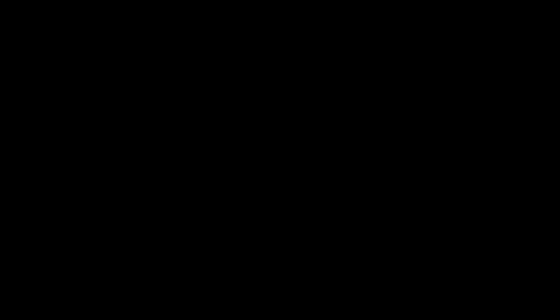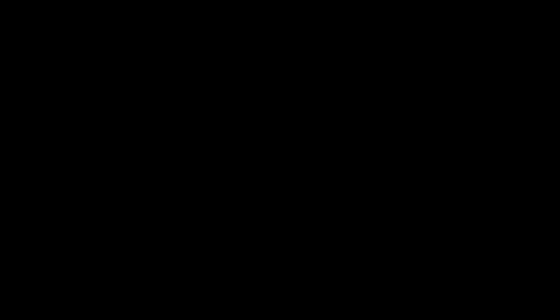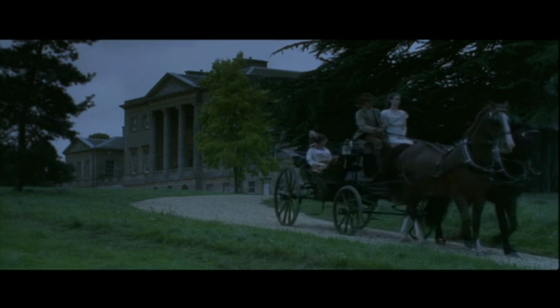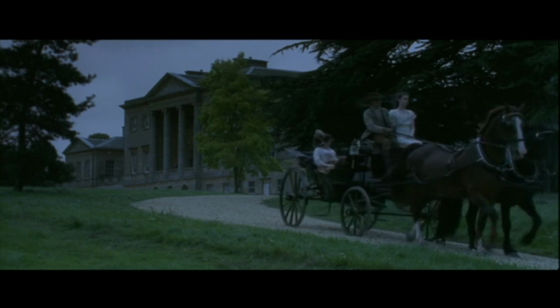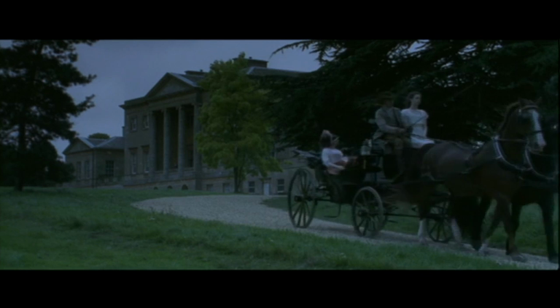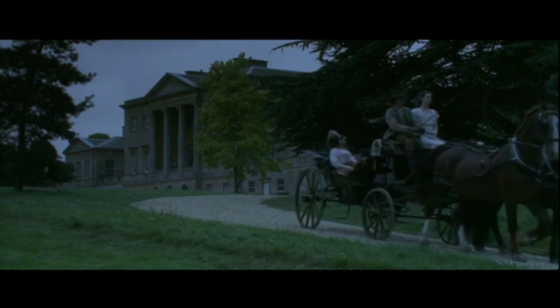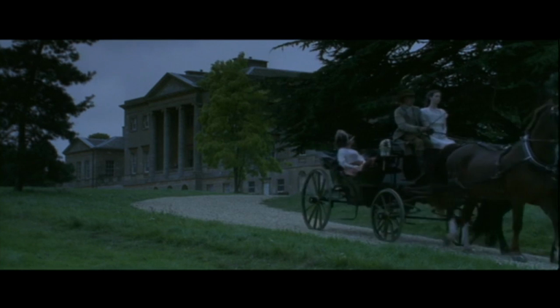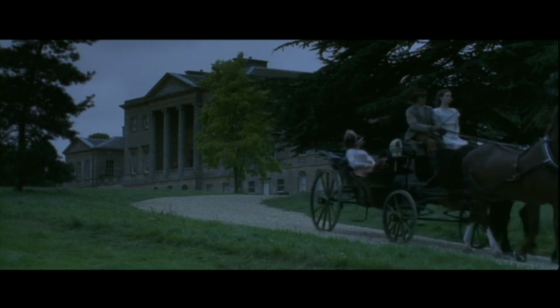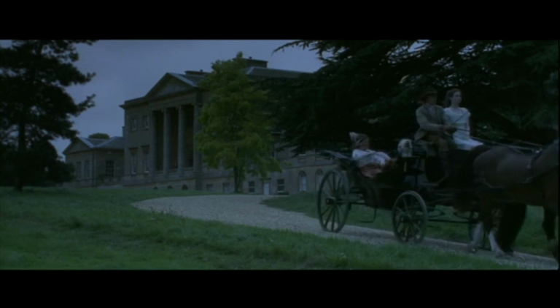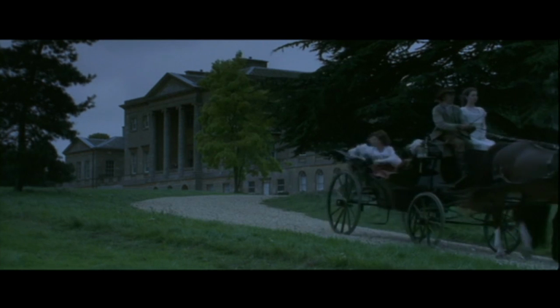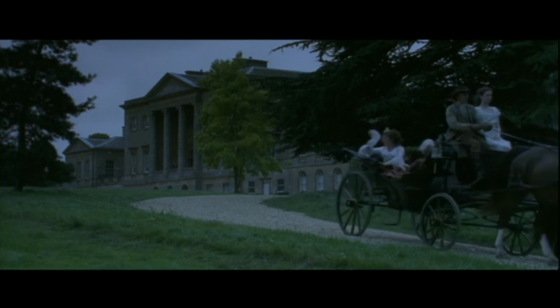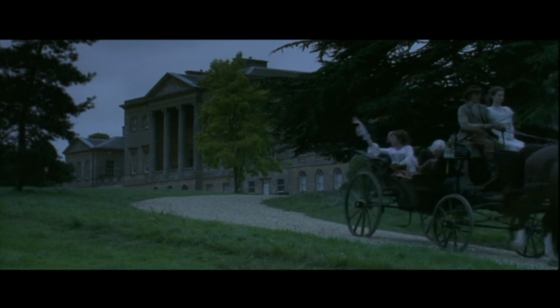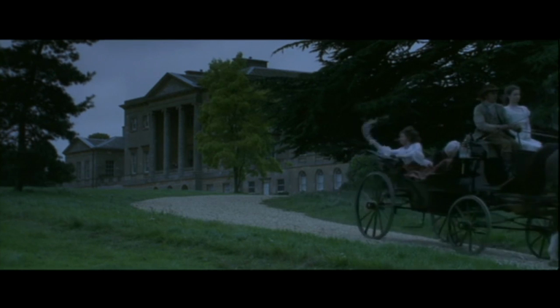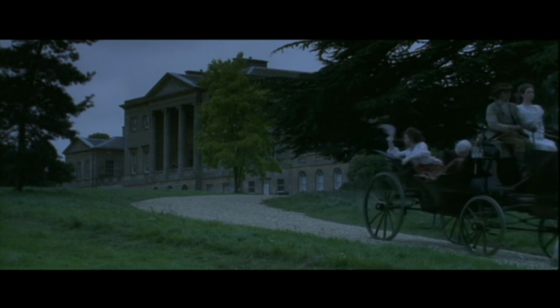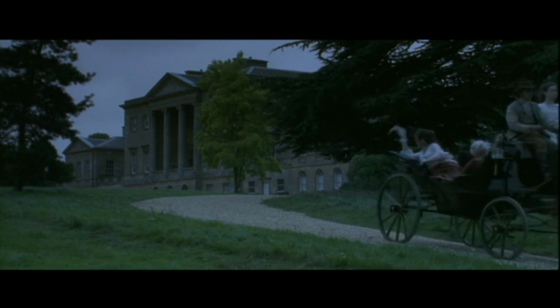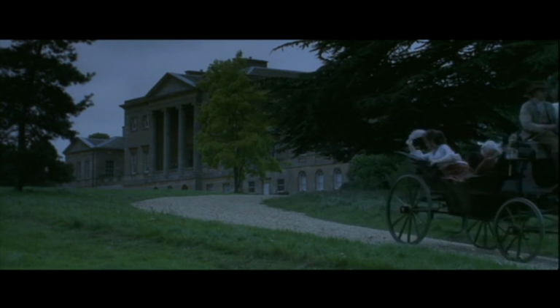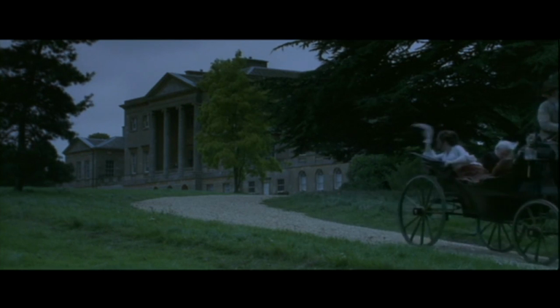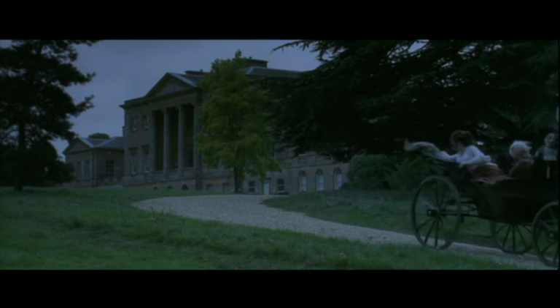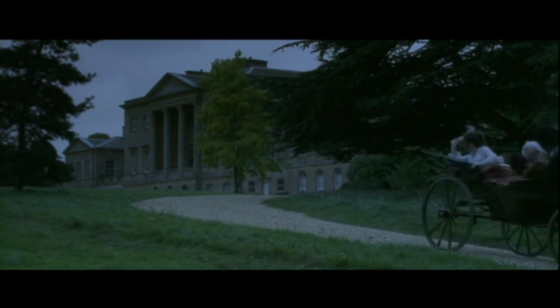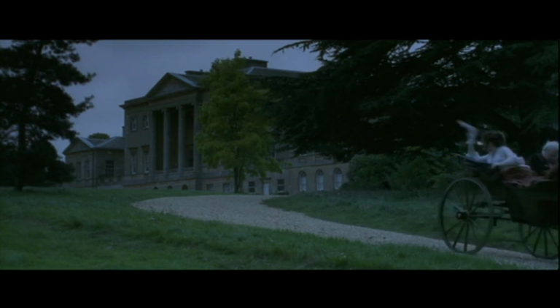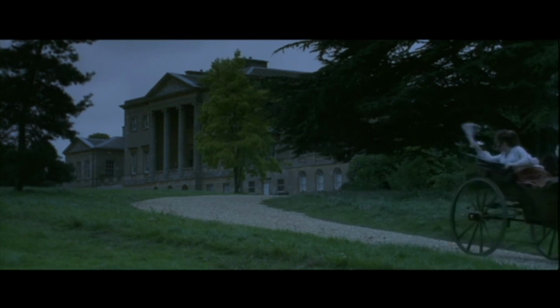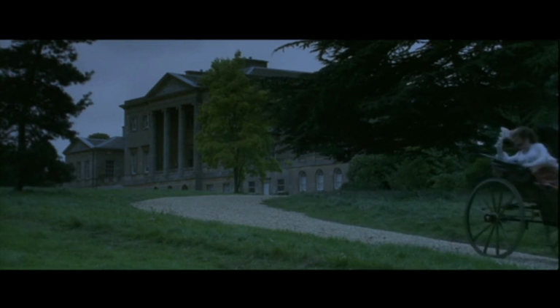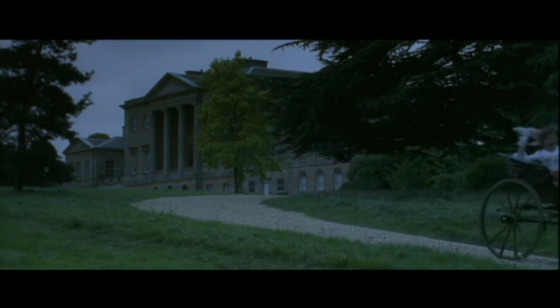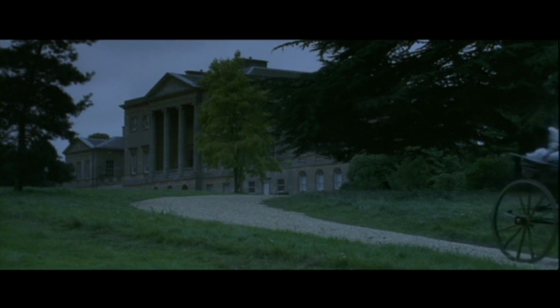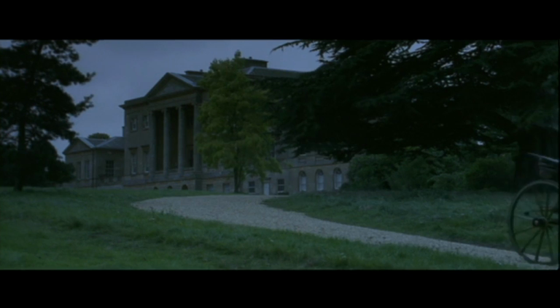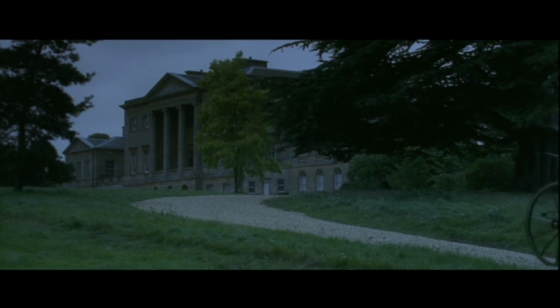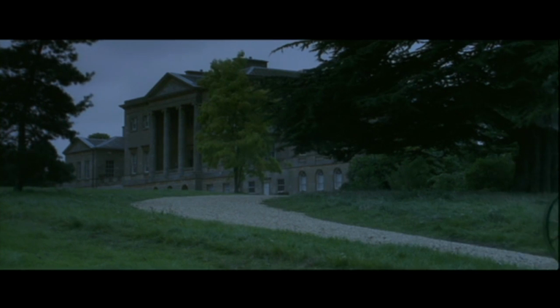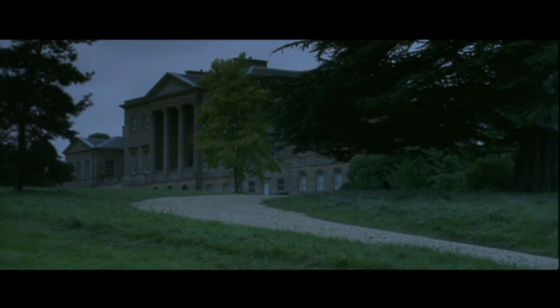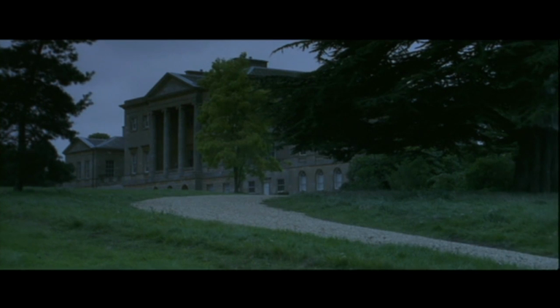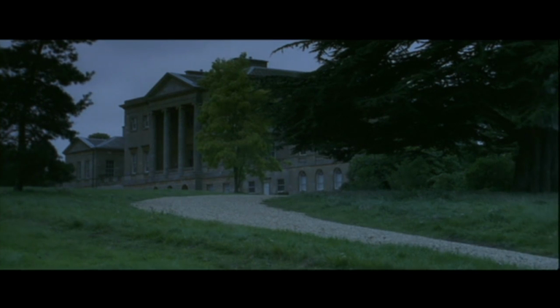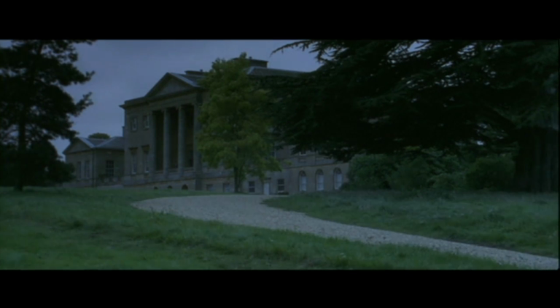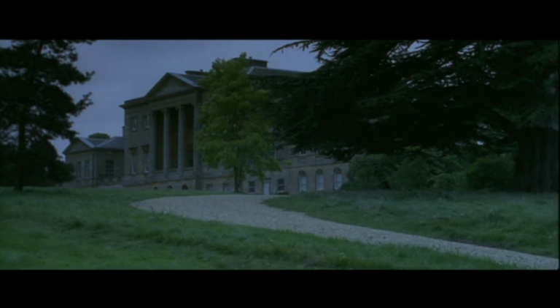We'll be having a wedding here at Netherfield in less than three months, if you ask me, Mr. Bennet. Mr. Bennet!